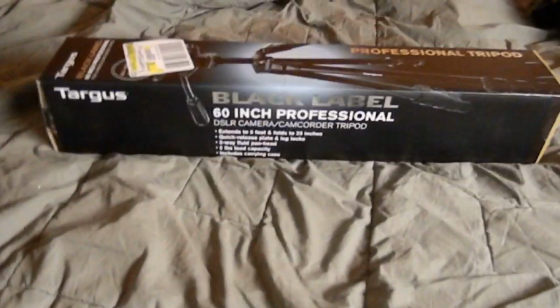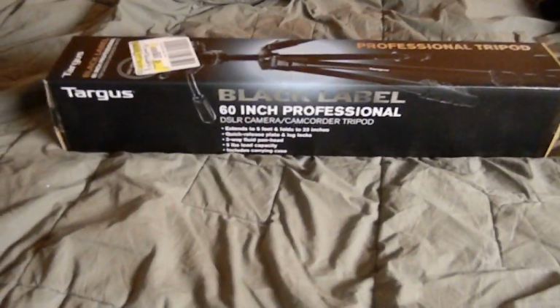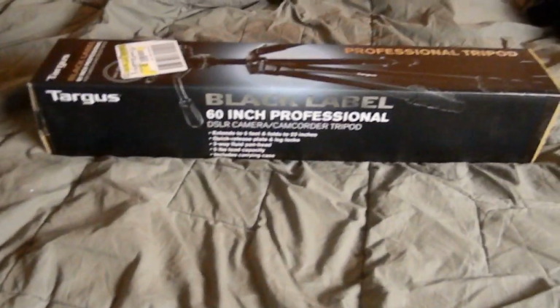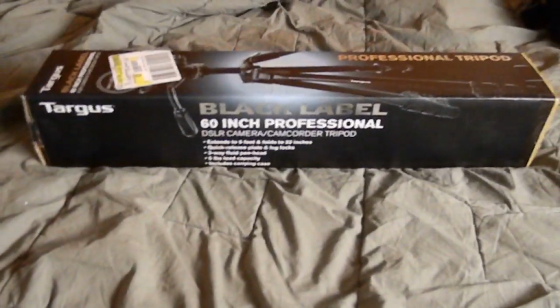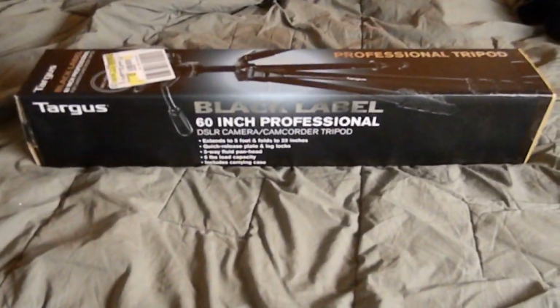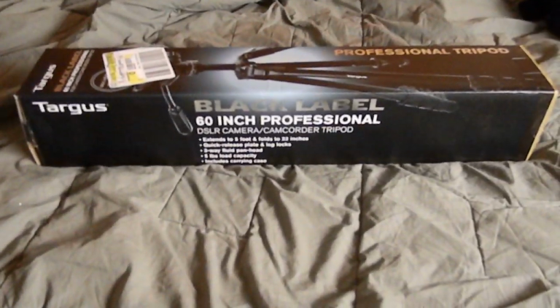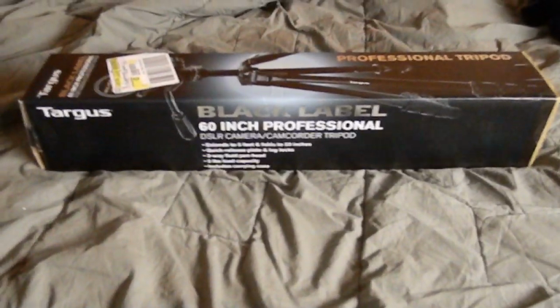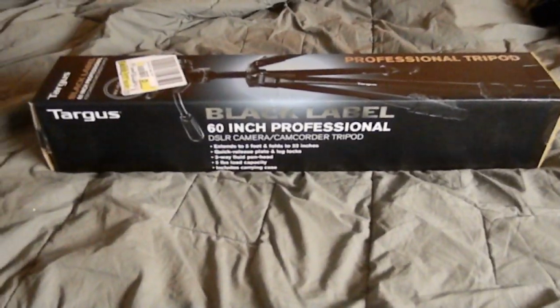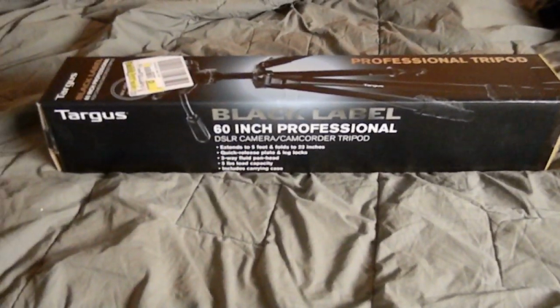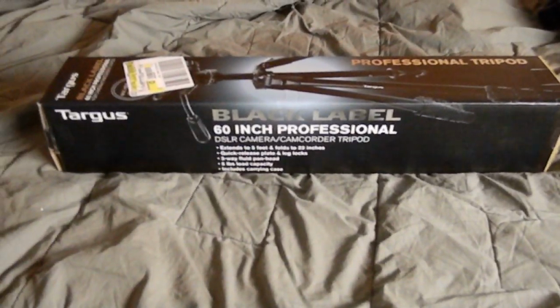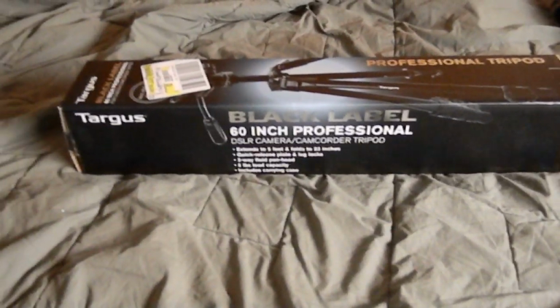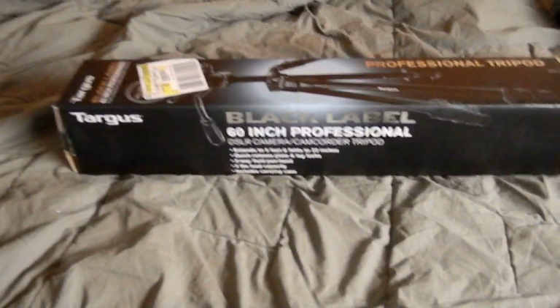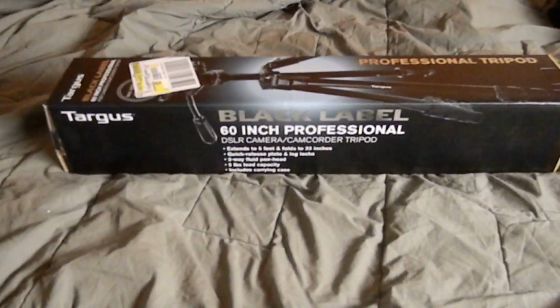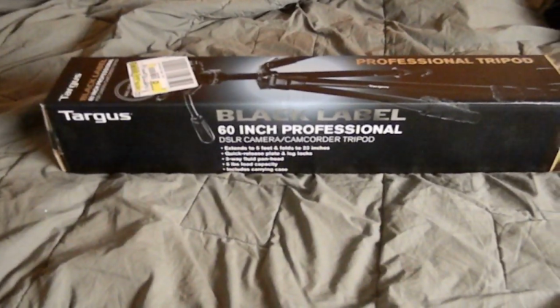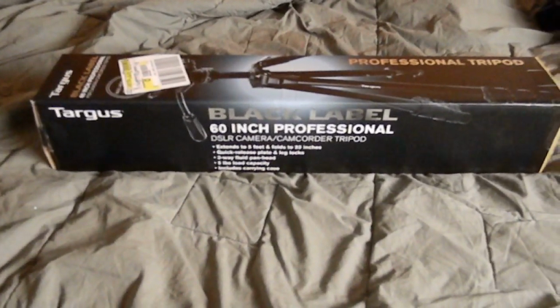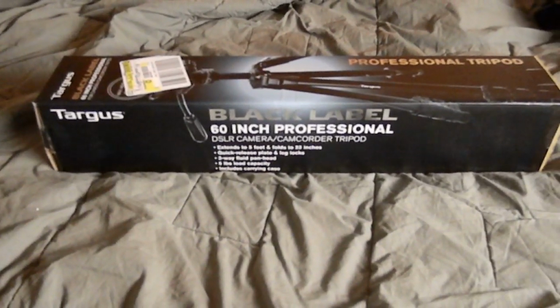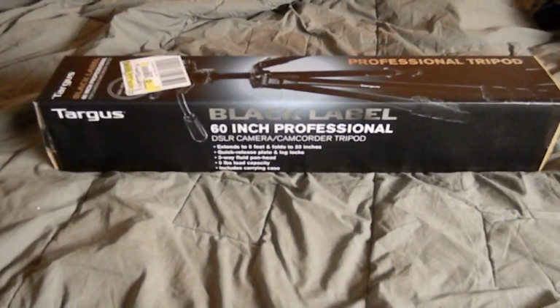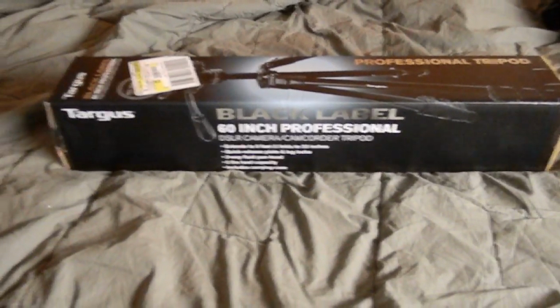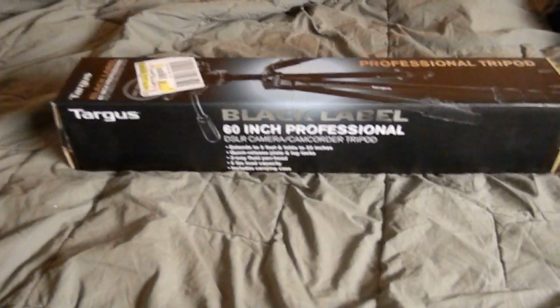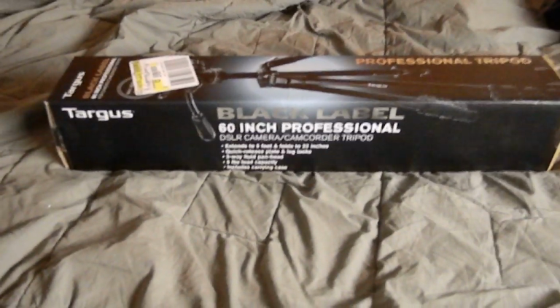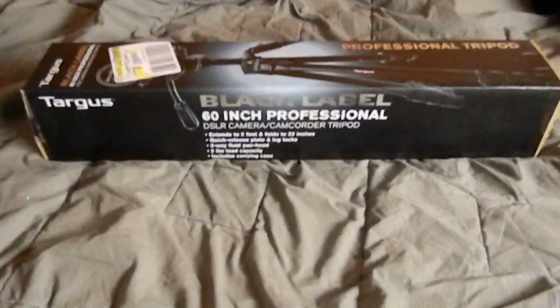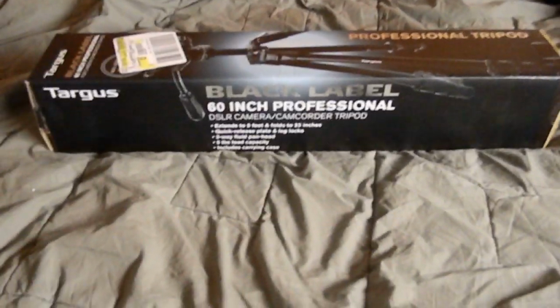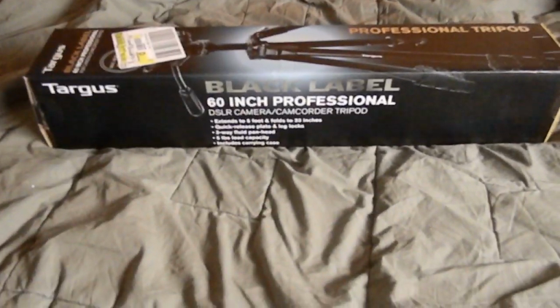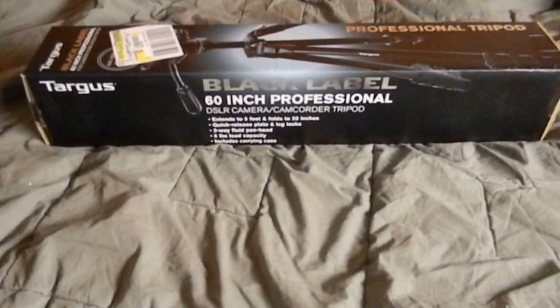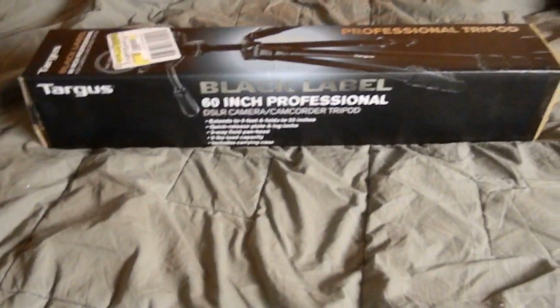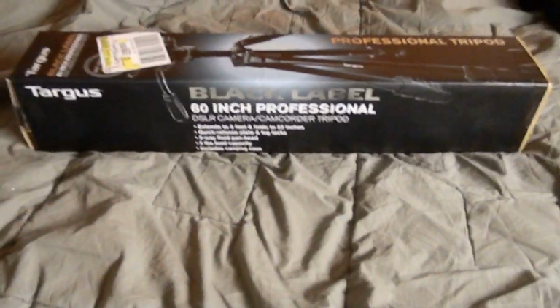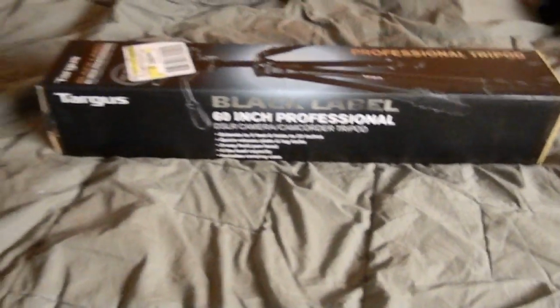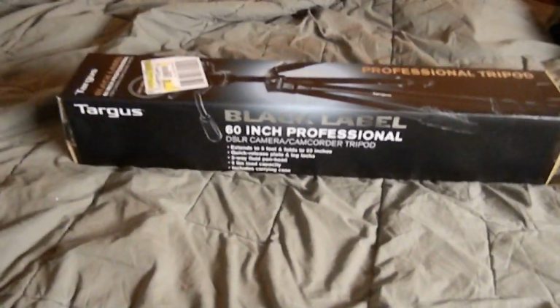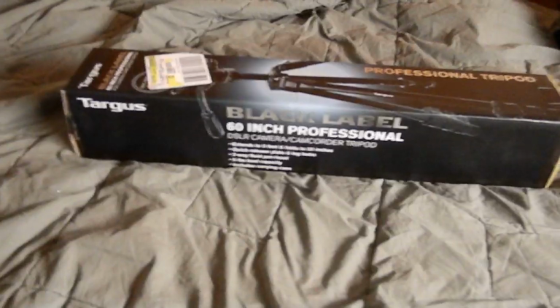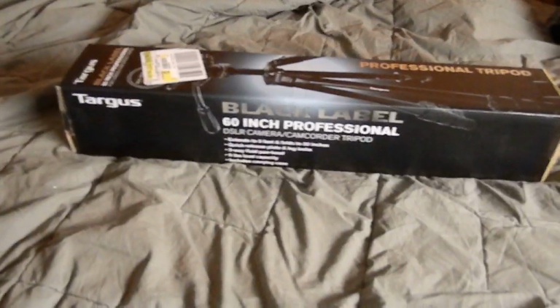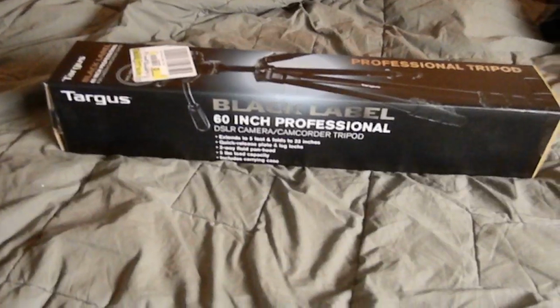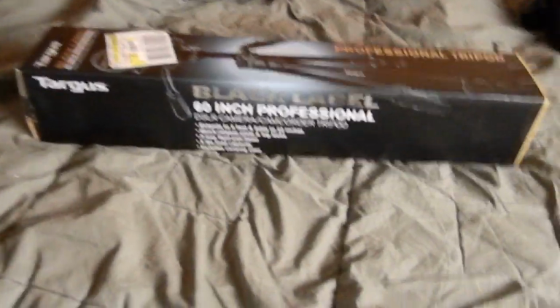What's up guys, I just bought this new tripod and I wanted to show you, so let's get to it.